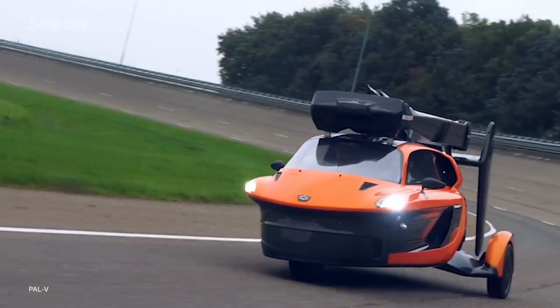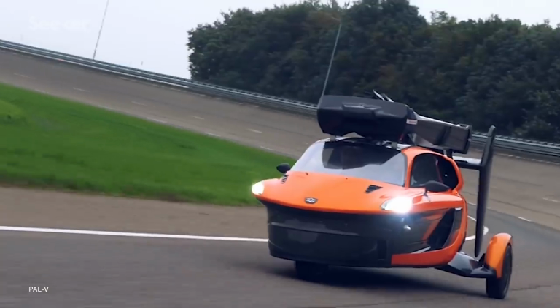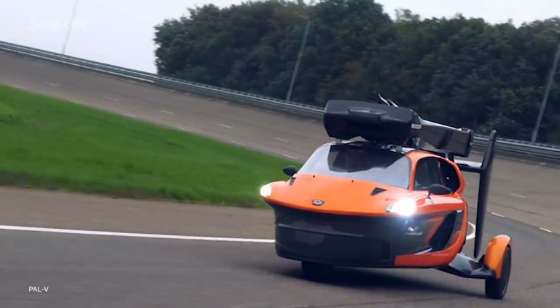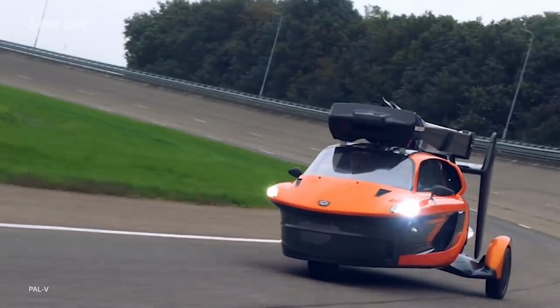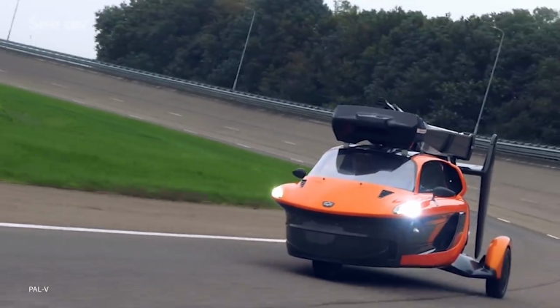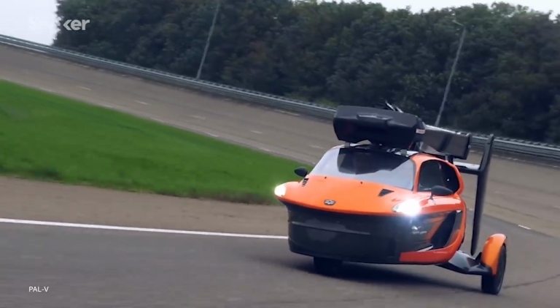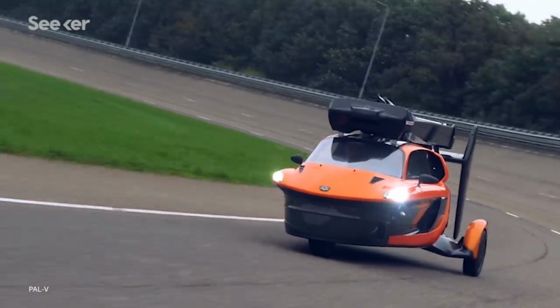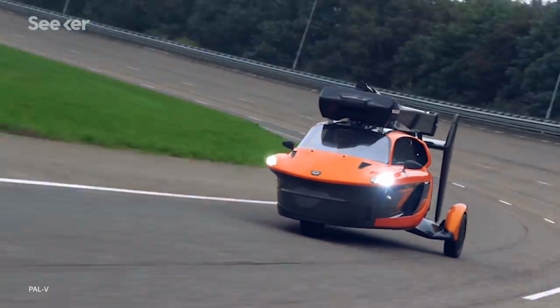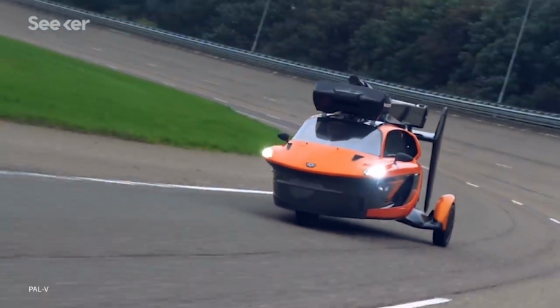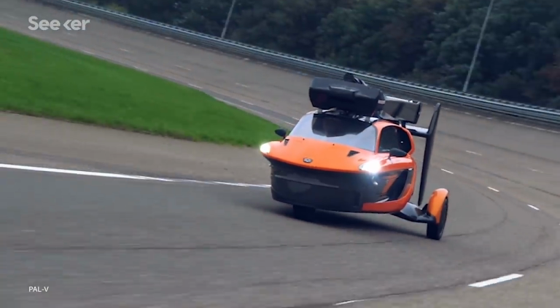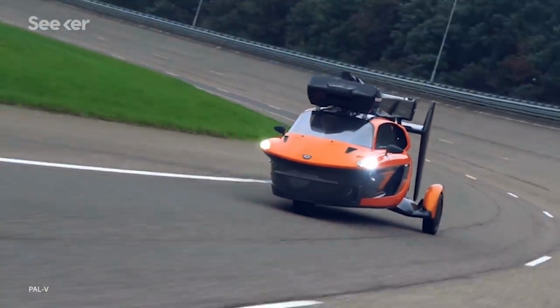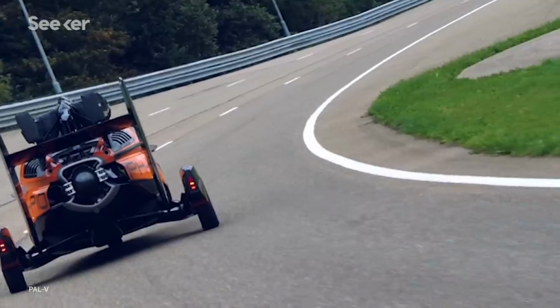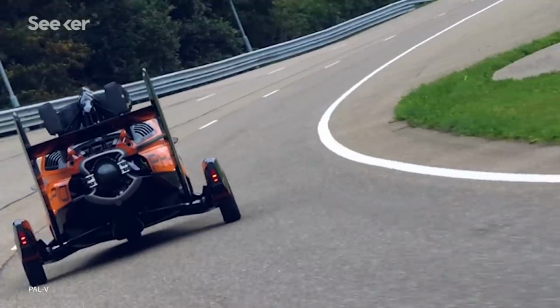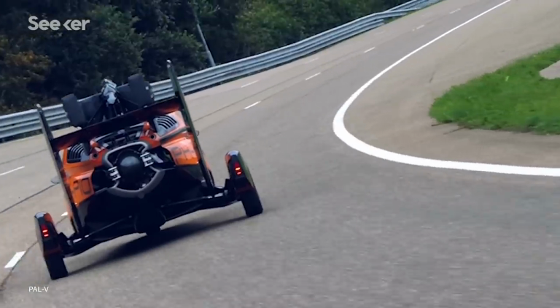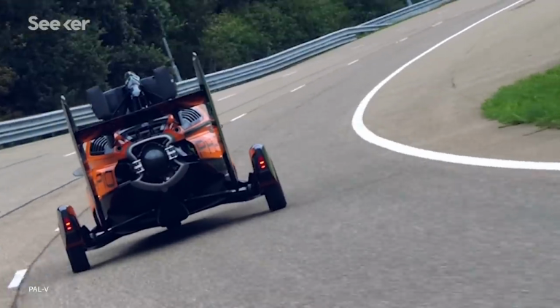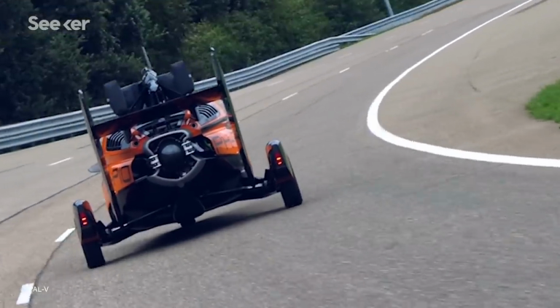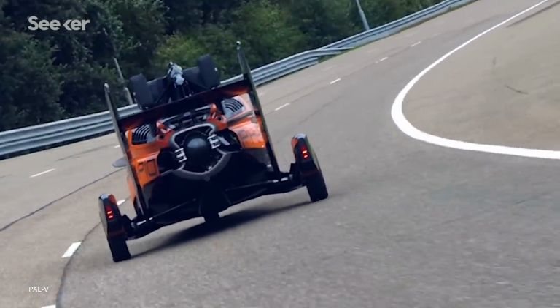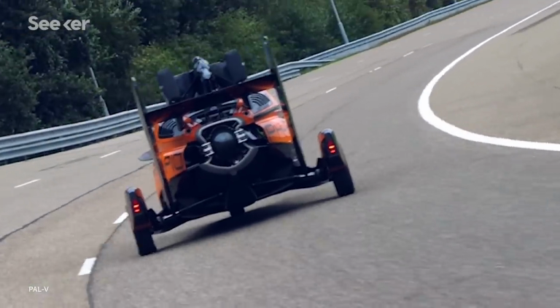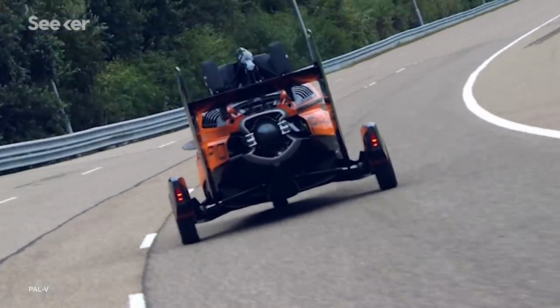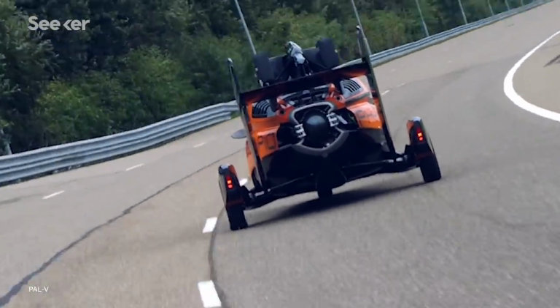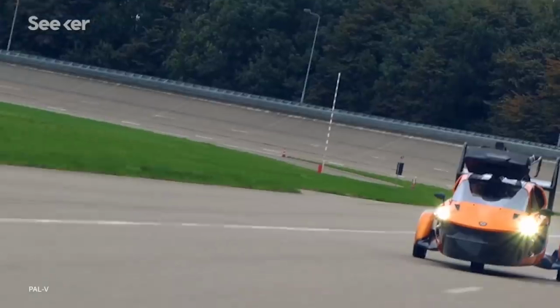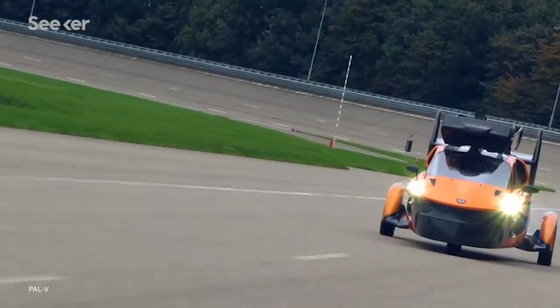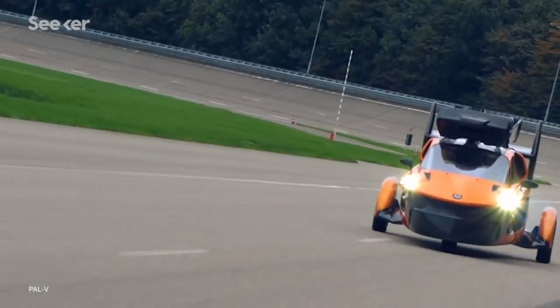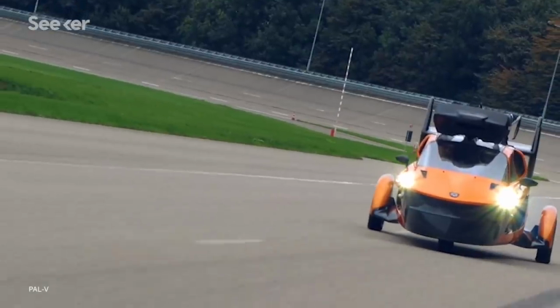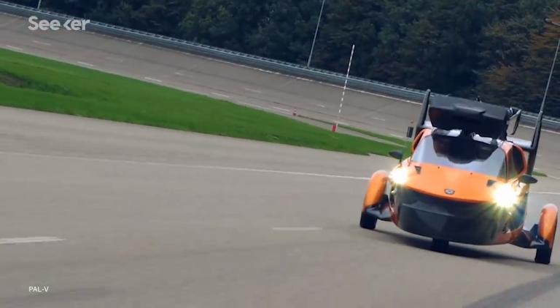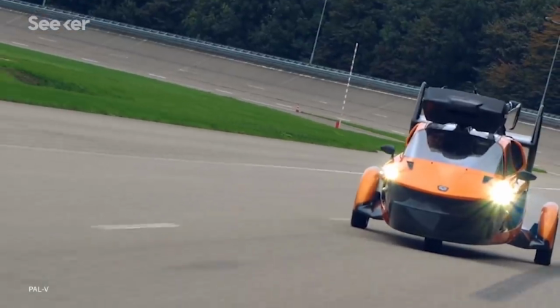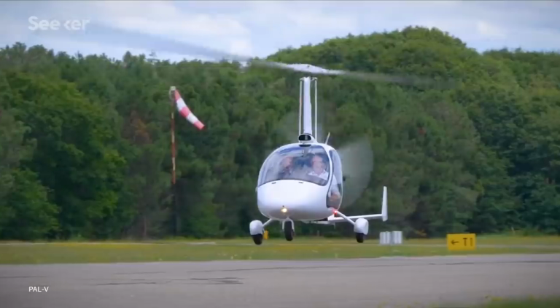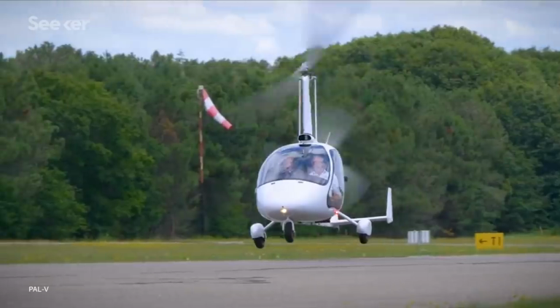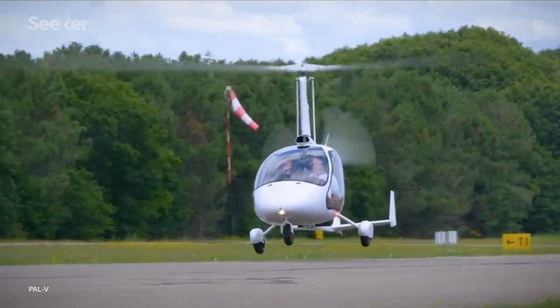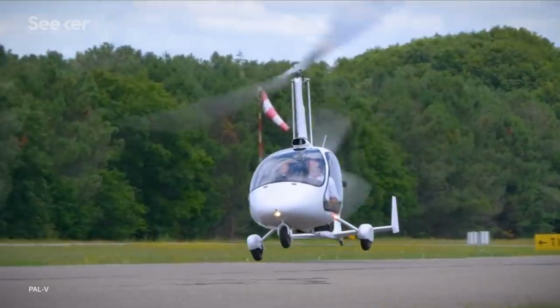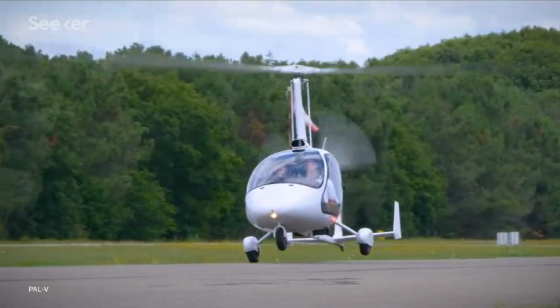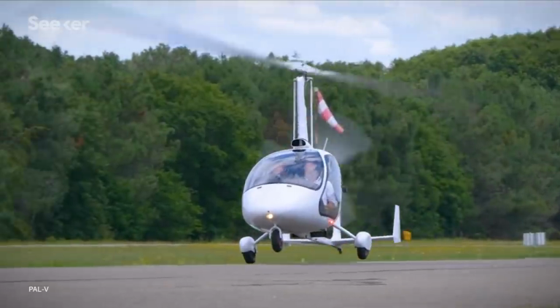Now, one company in the Netherlands thinks they've cracked the design, and their production version is officially road-legal in Europe.